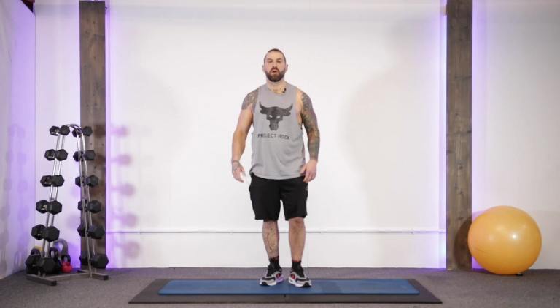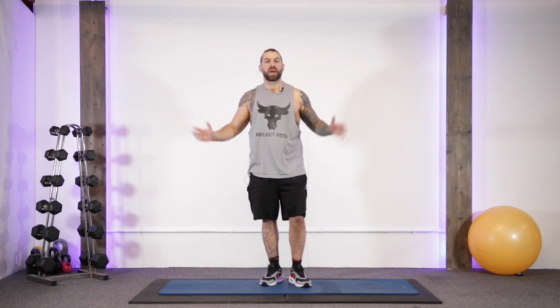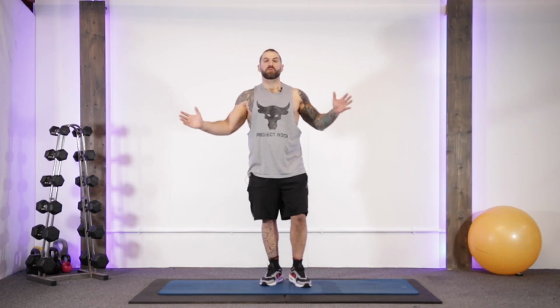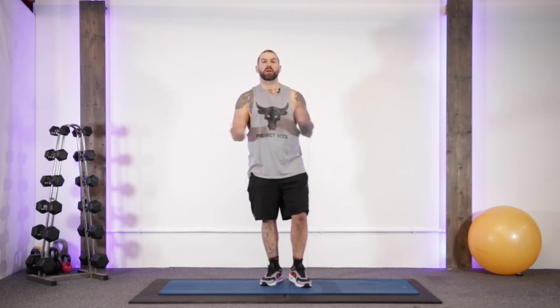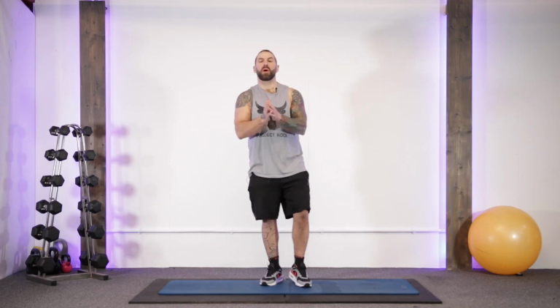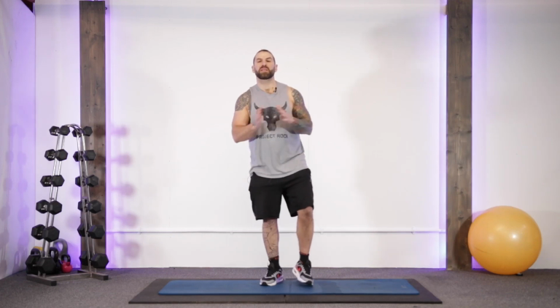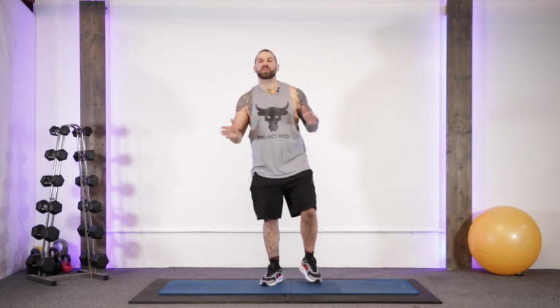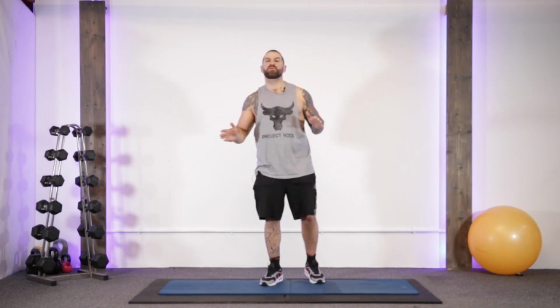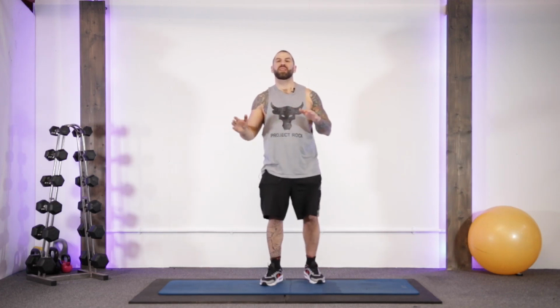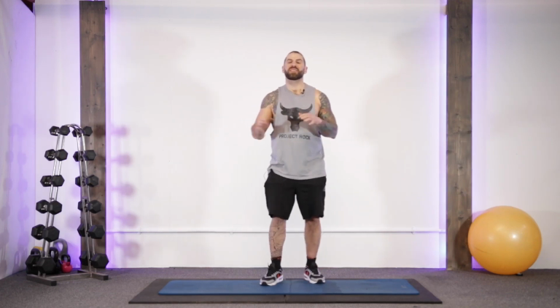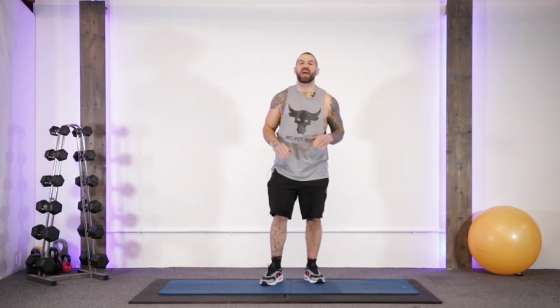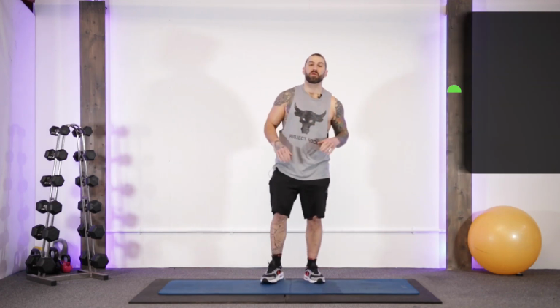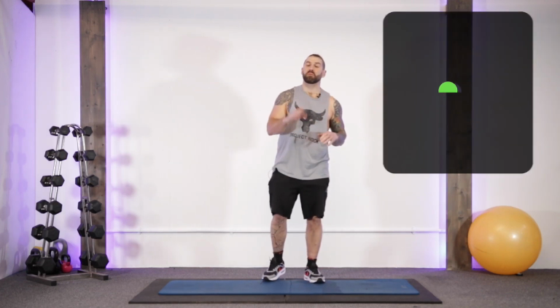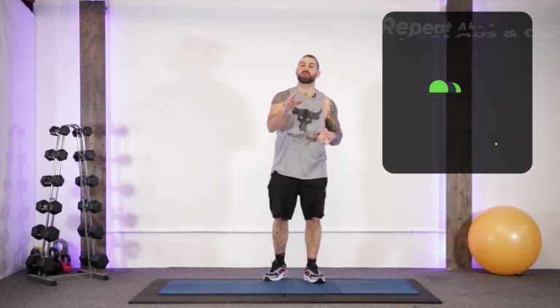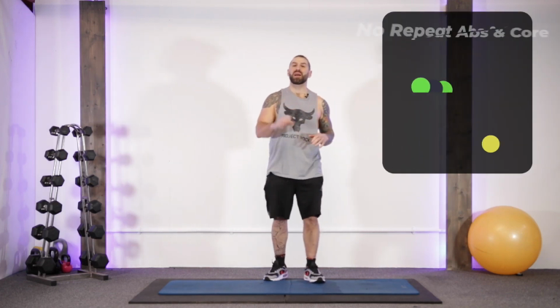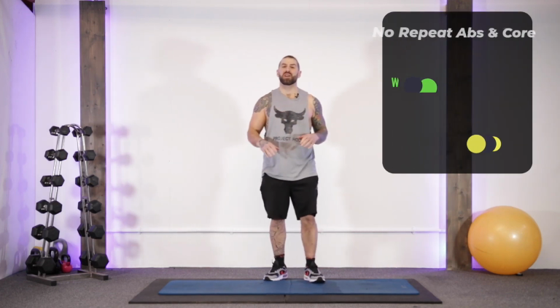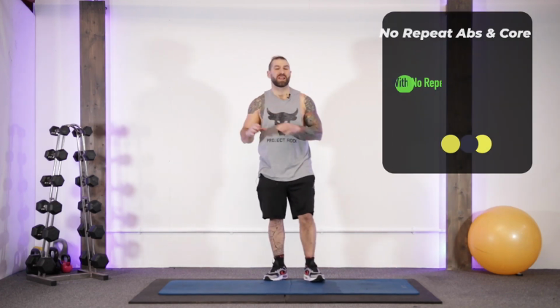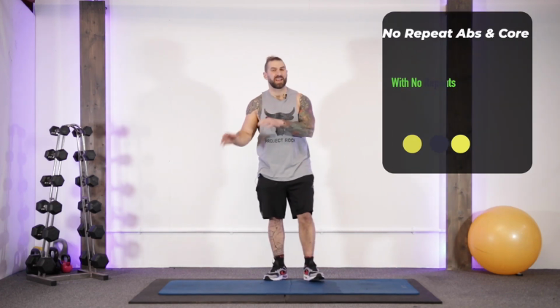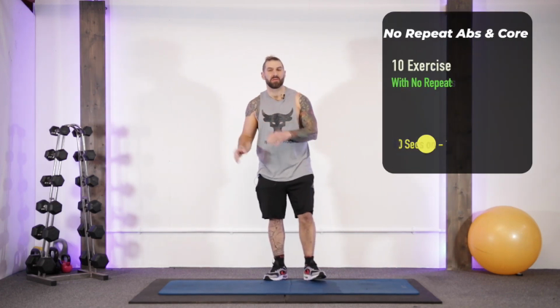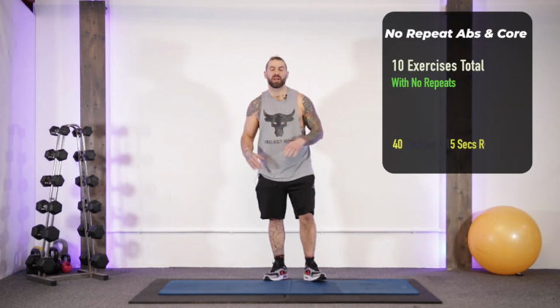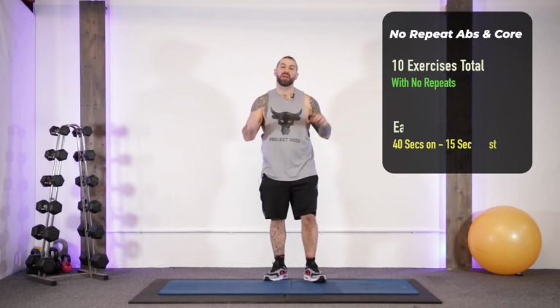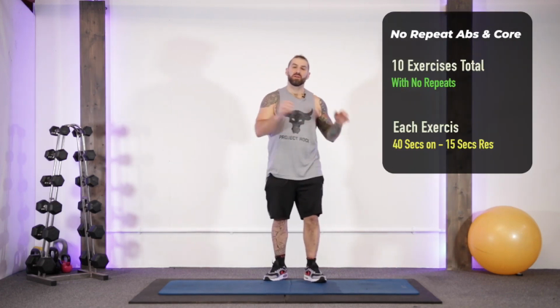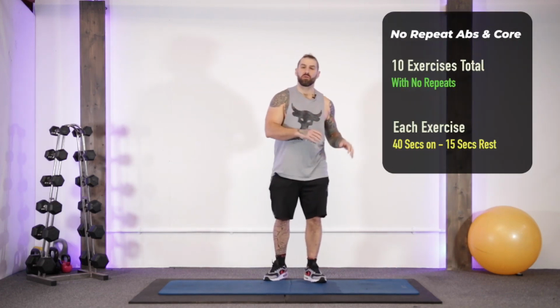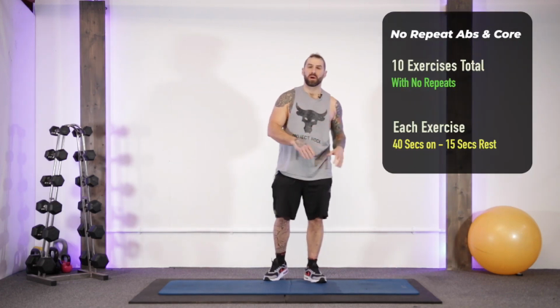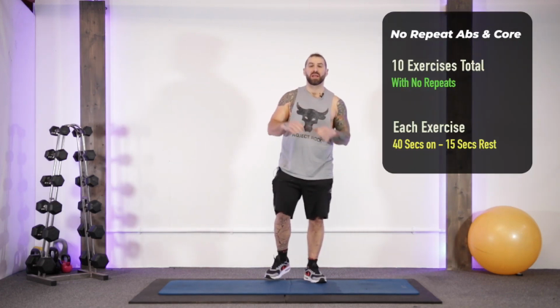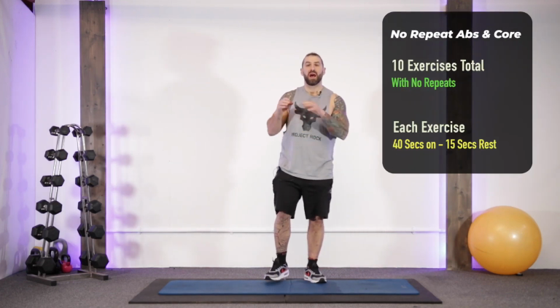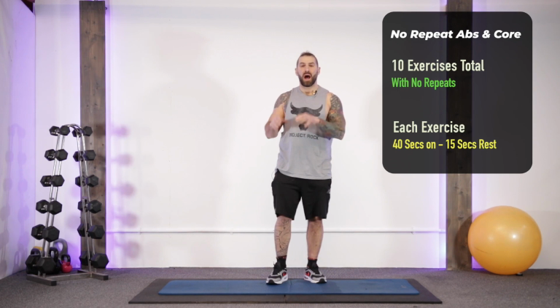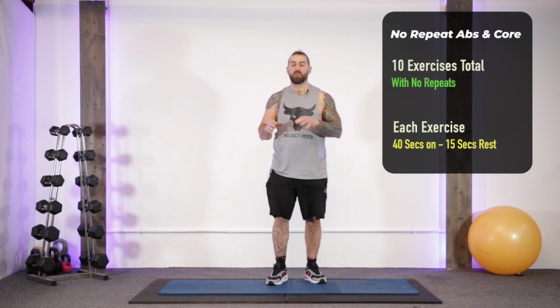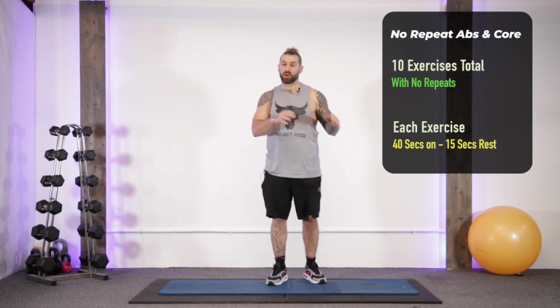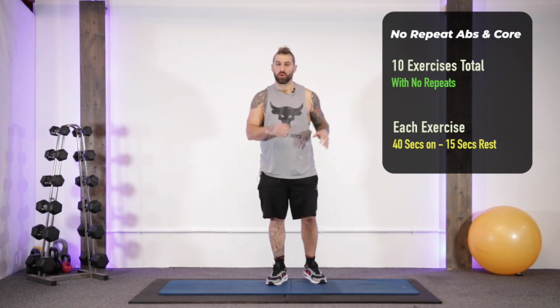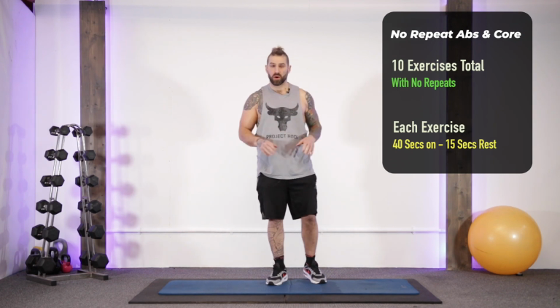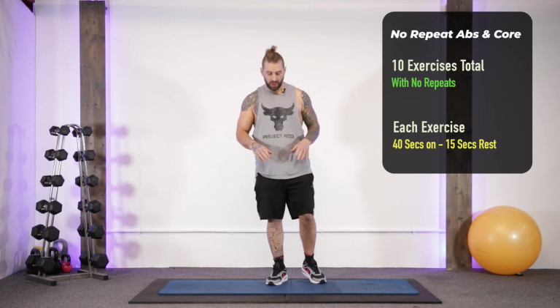Welcome back to Zeus Fitness. Today we're going to be smashing out a 10-minute no-repeat ab and core workout.